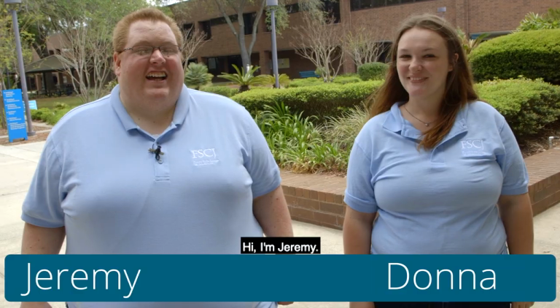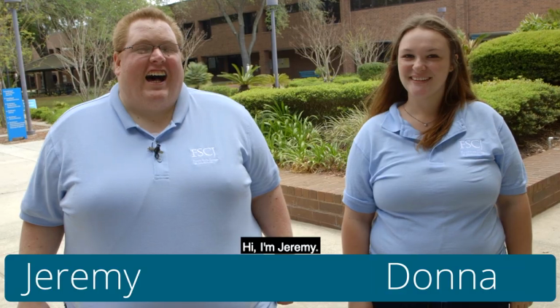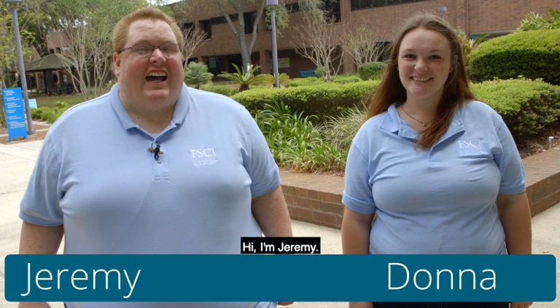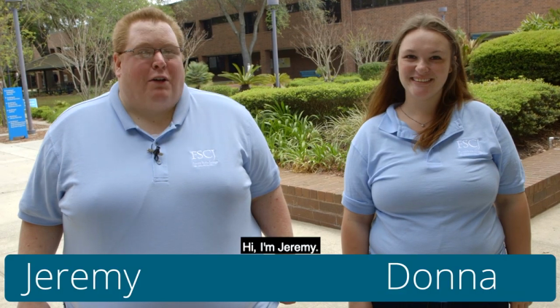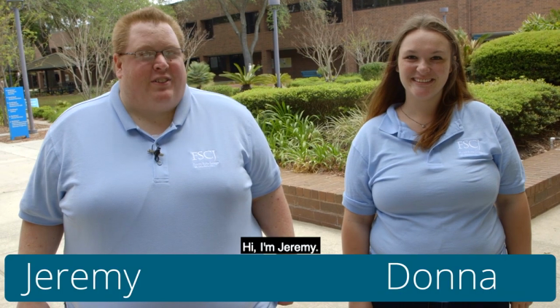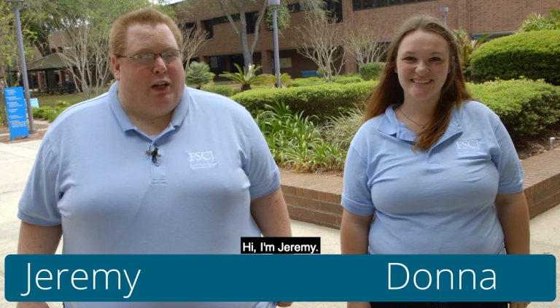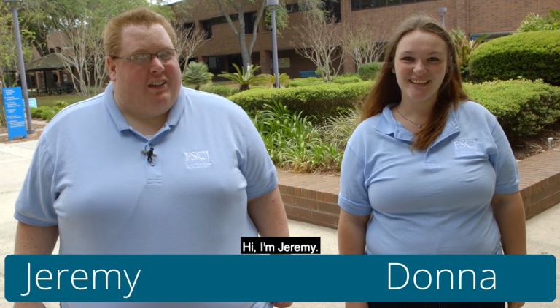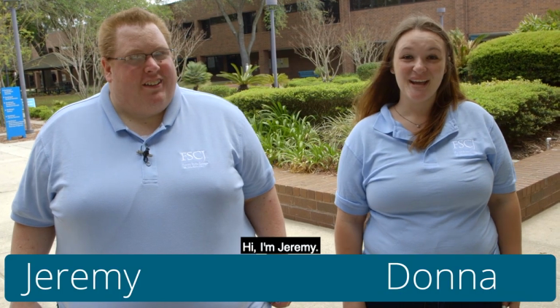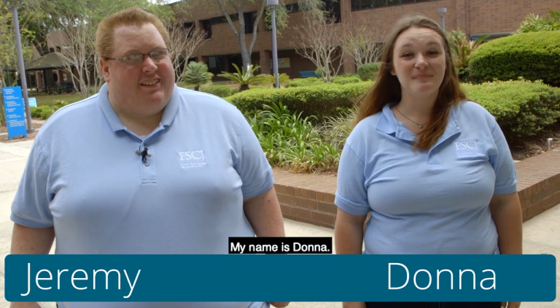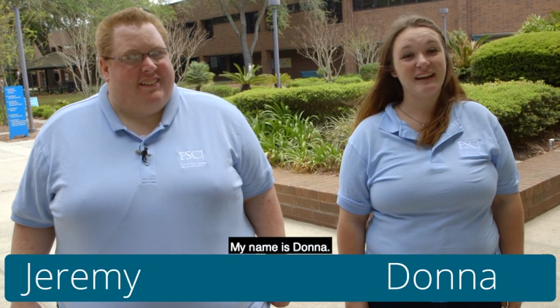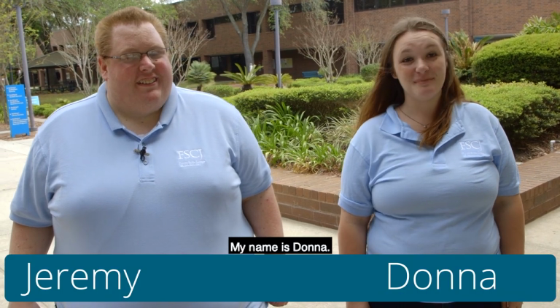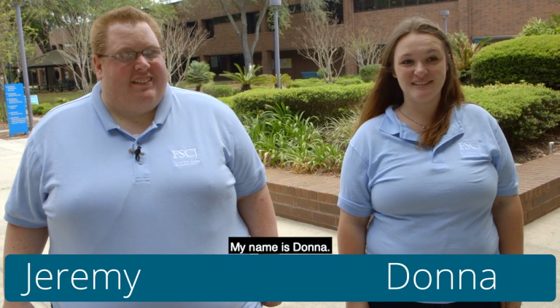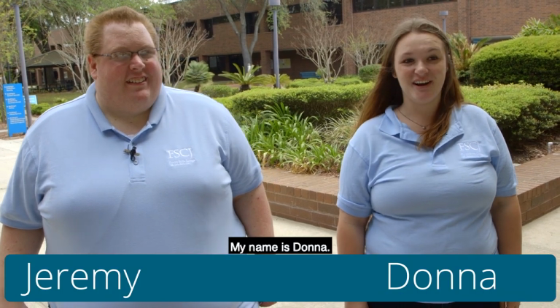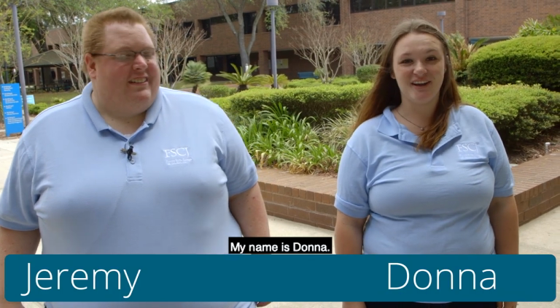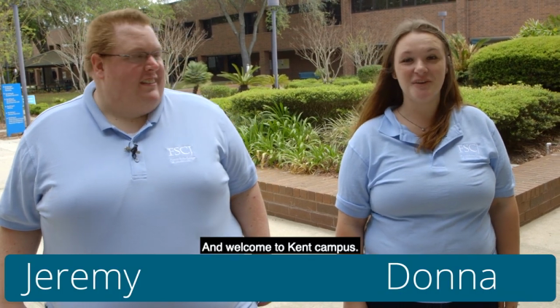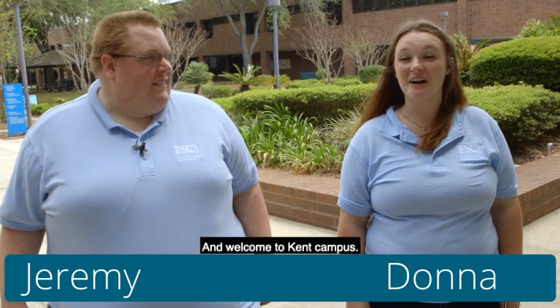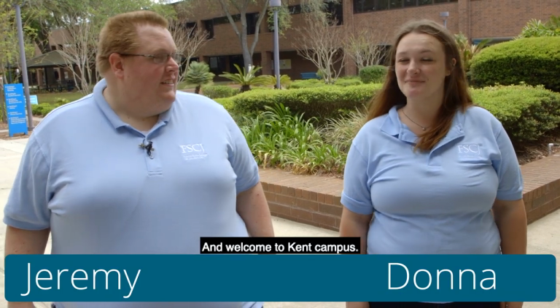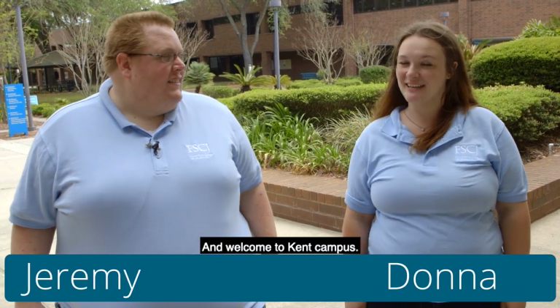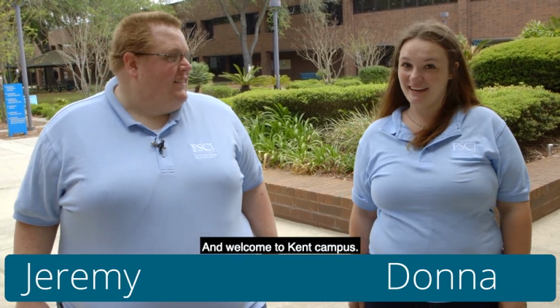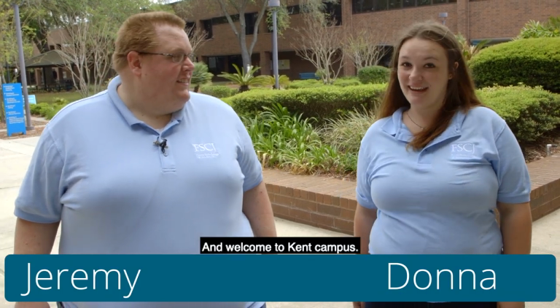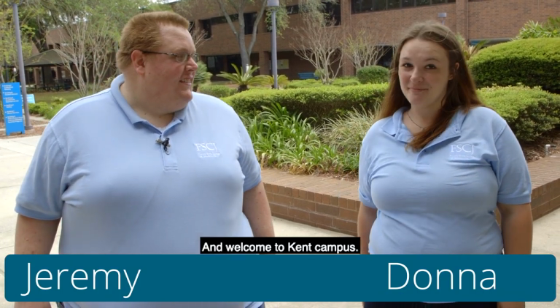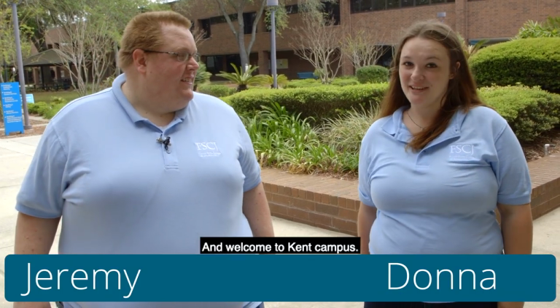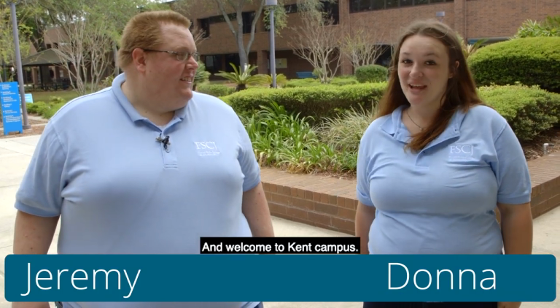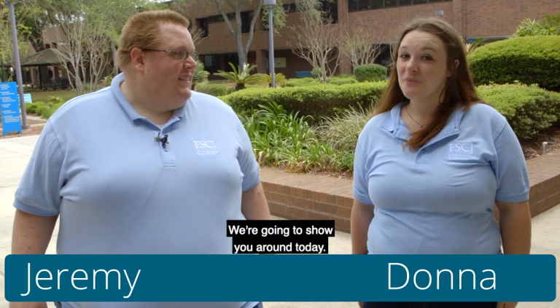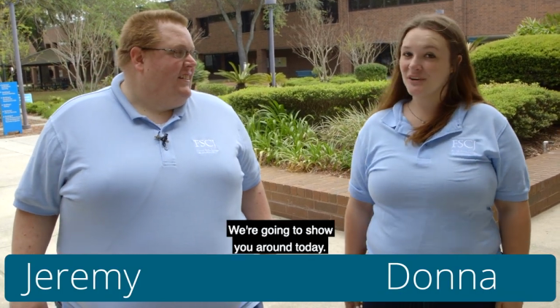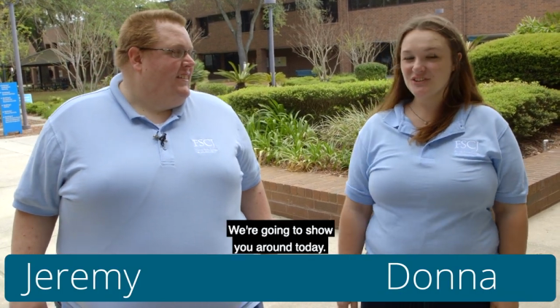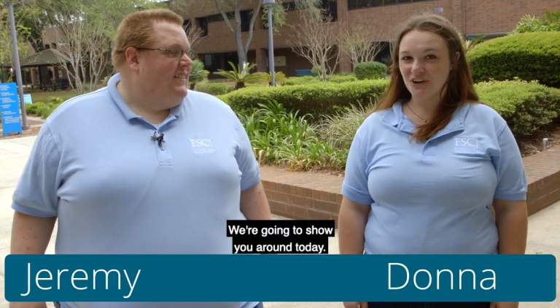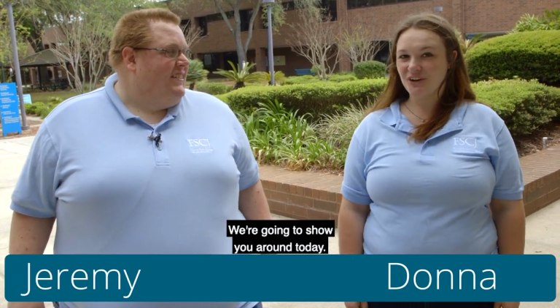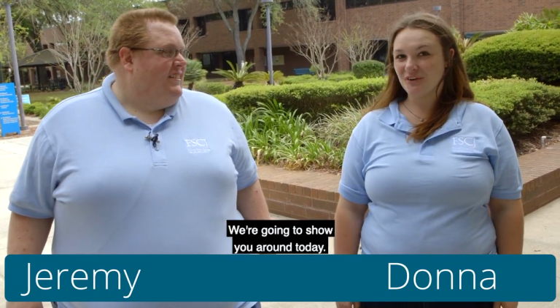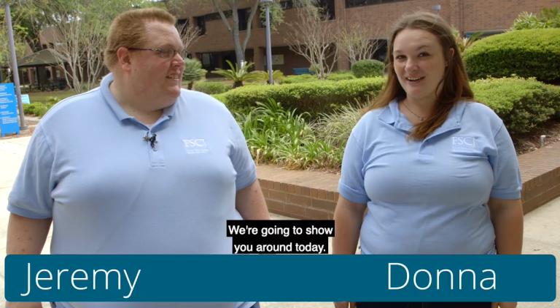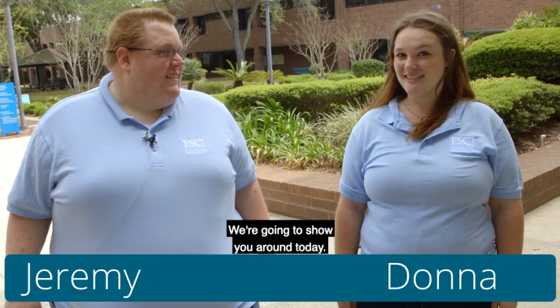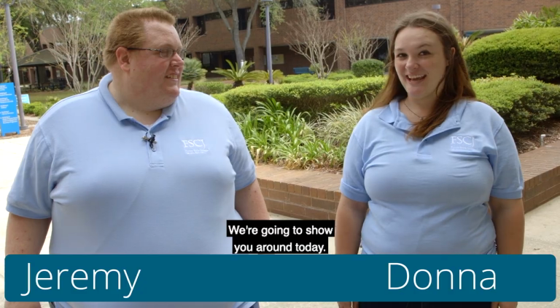Hi, I'm Jeremy. My name is Donna, and welcome to Kent Campus. We're going to show you around today.